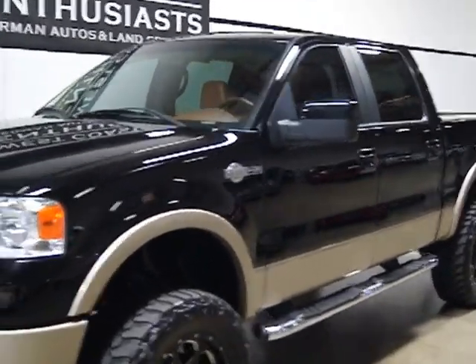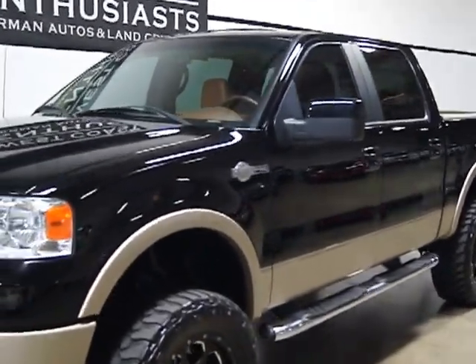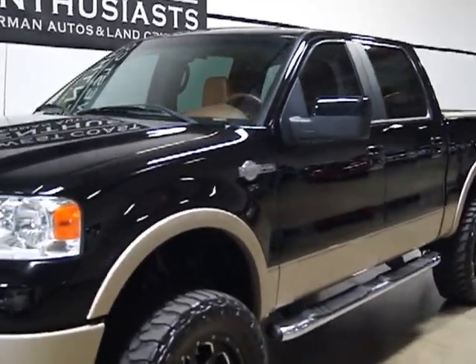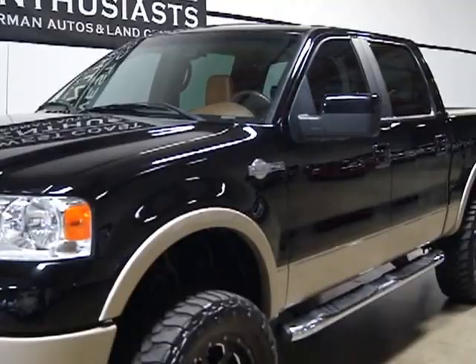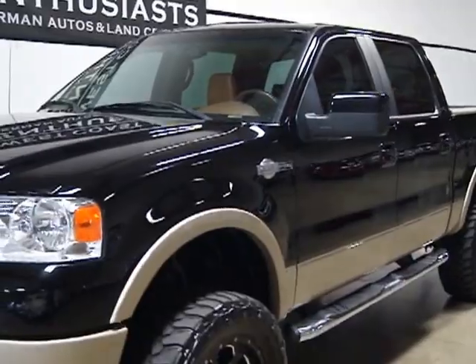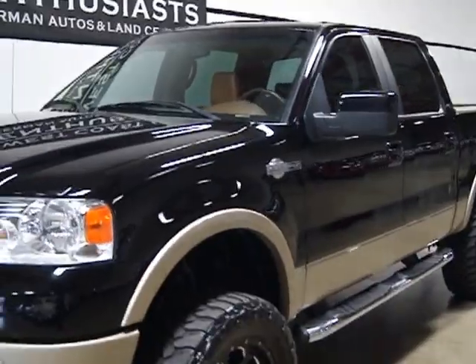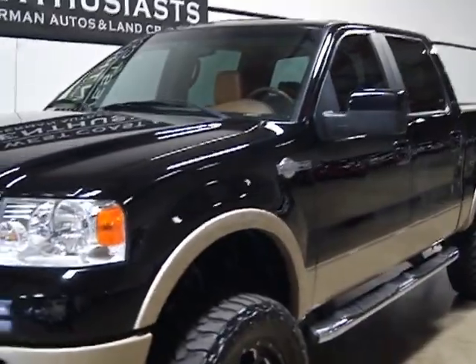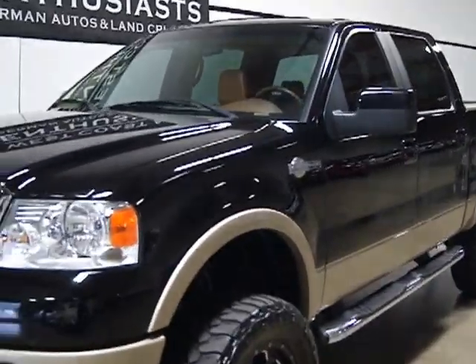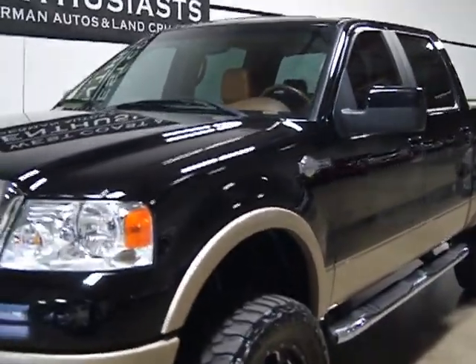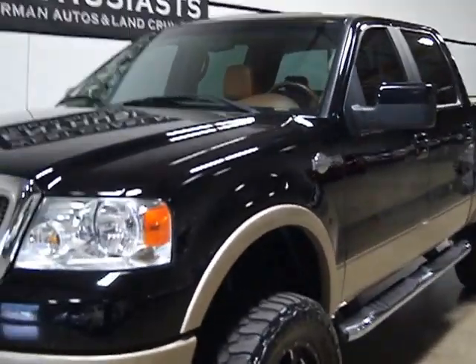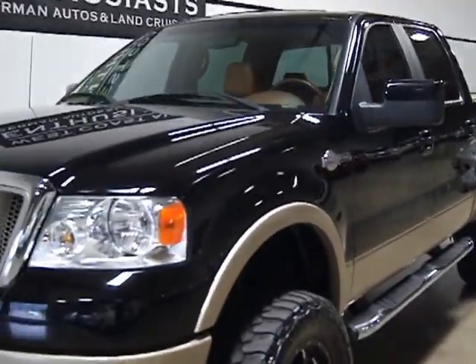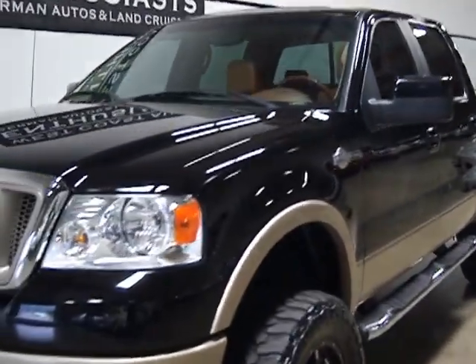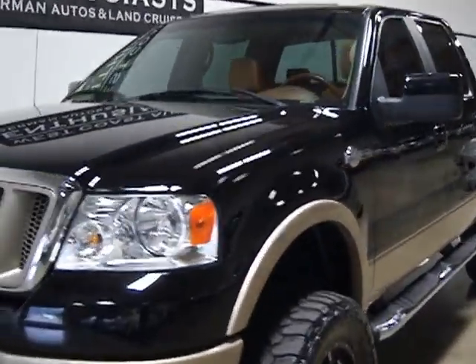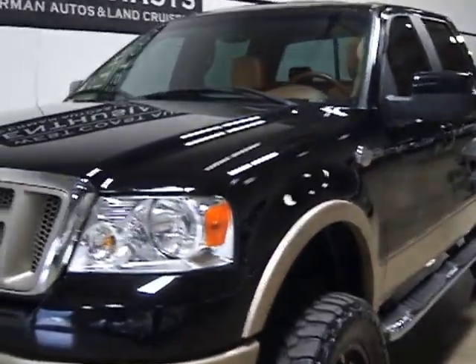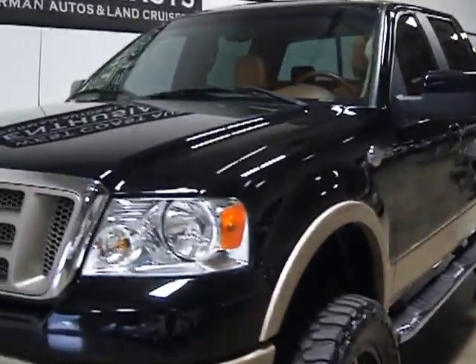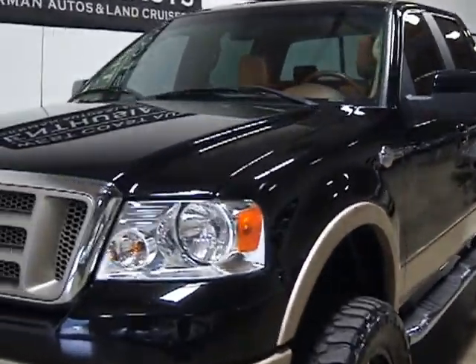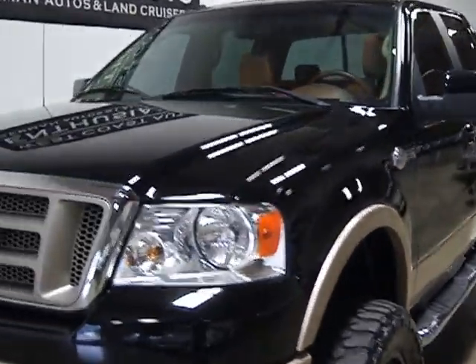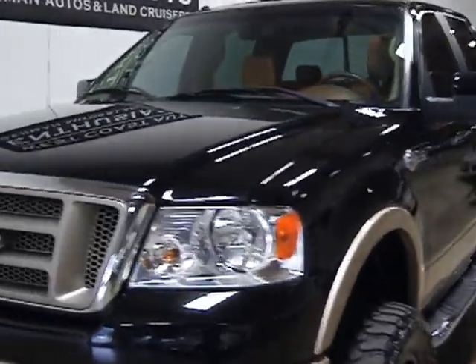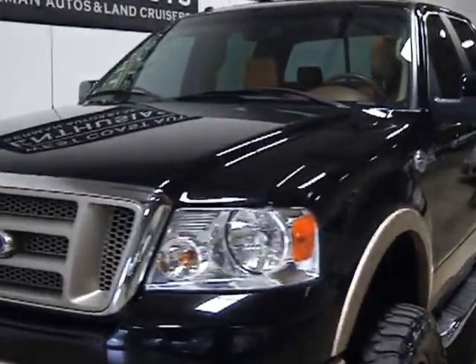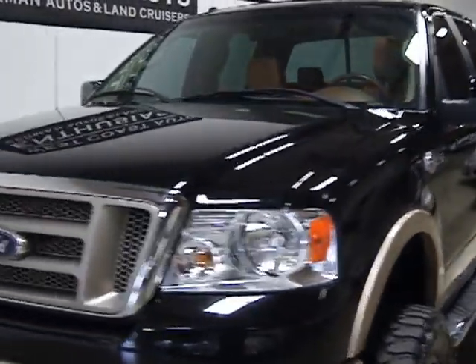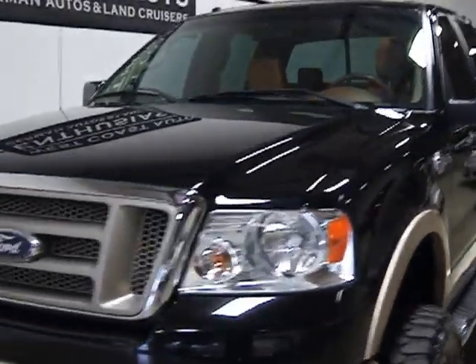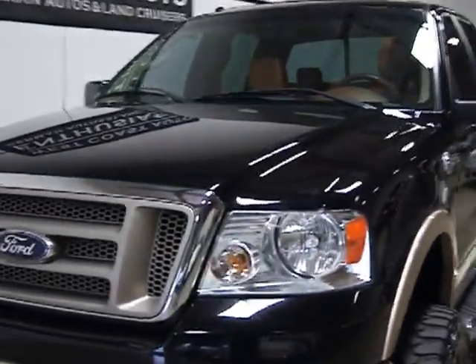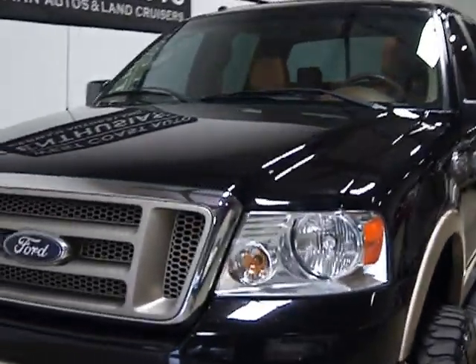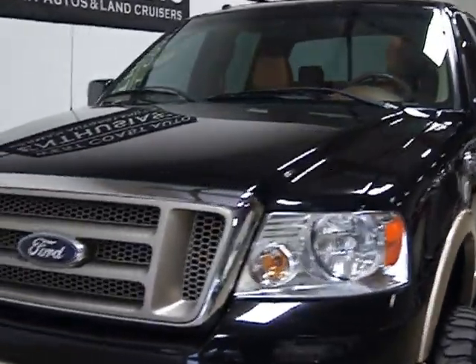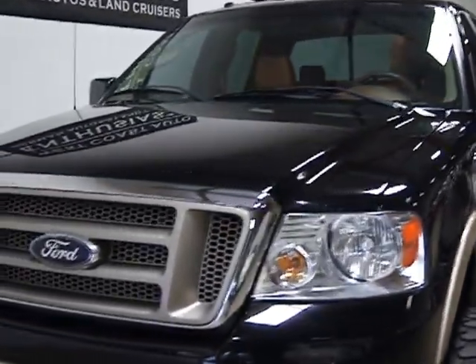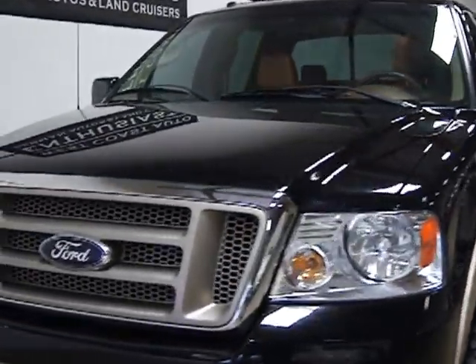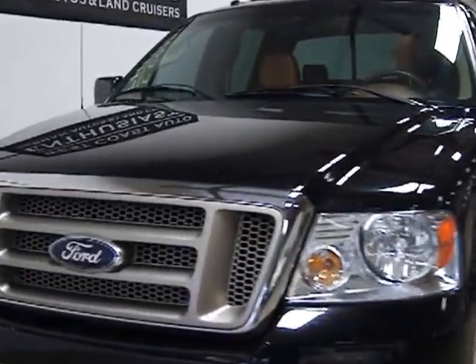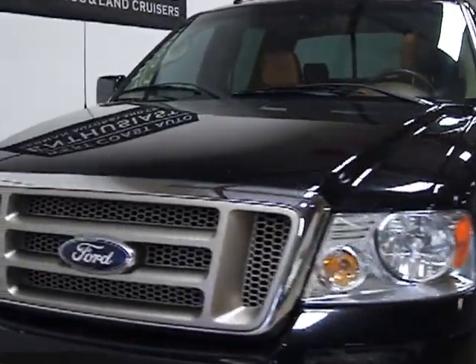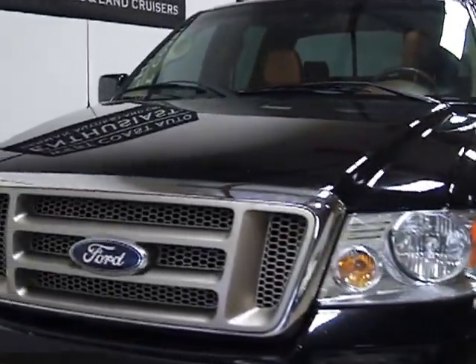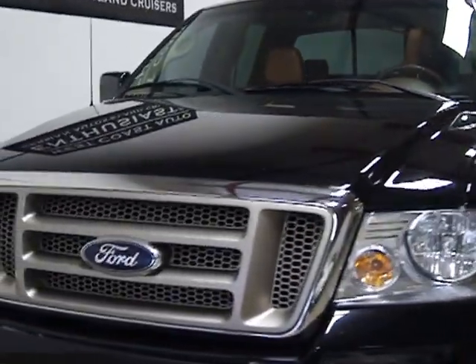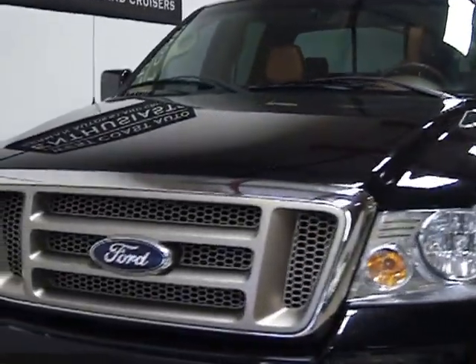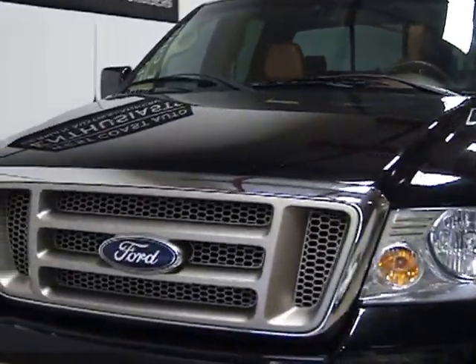It's a clean title, clean Carfax car. It's got 74,000 miles on it.